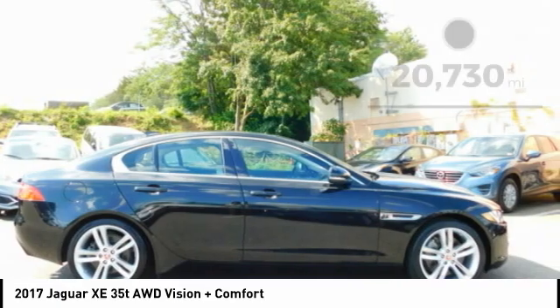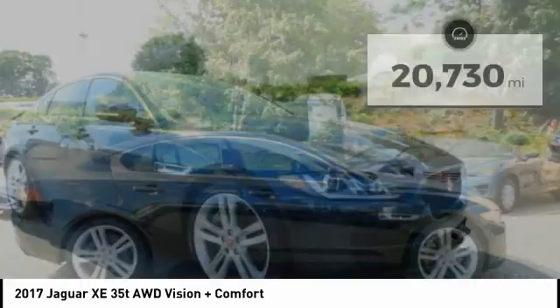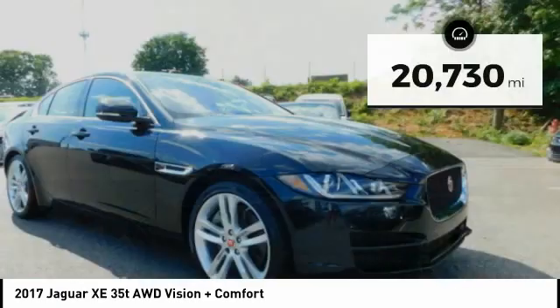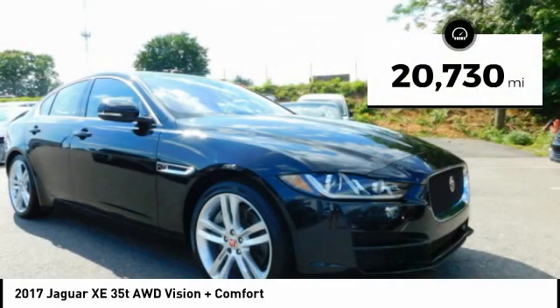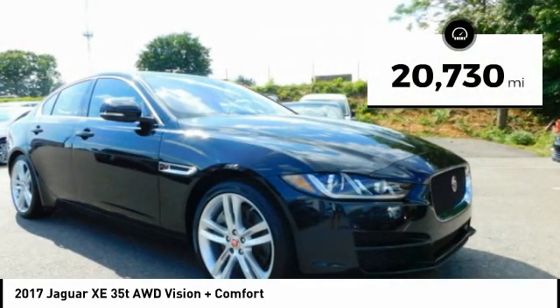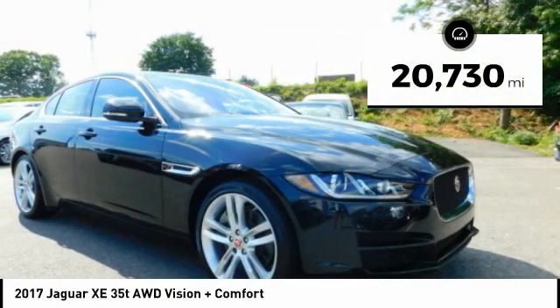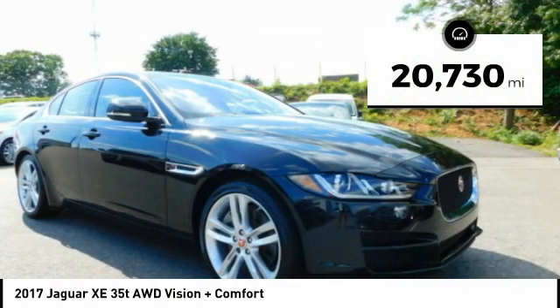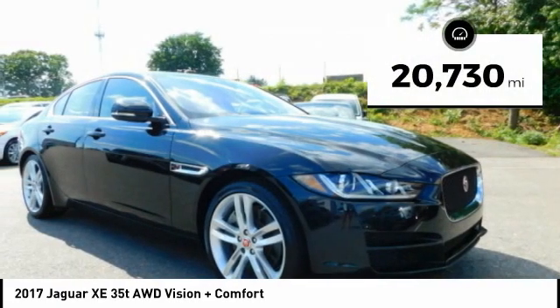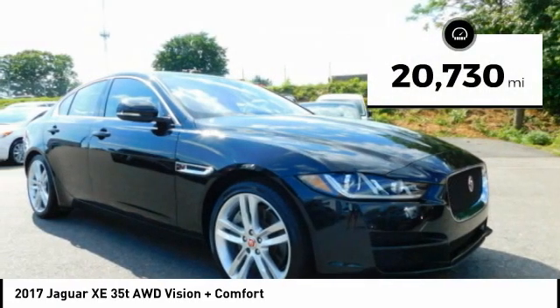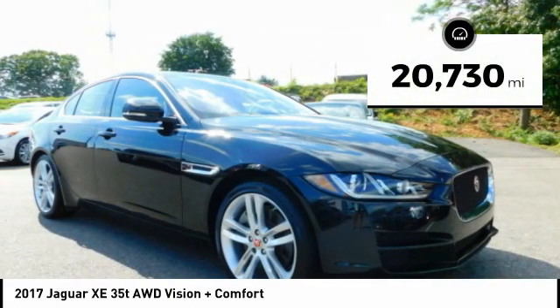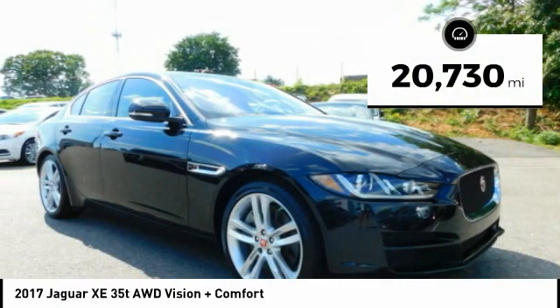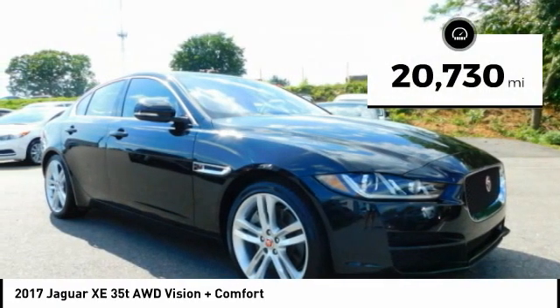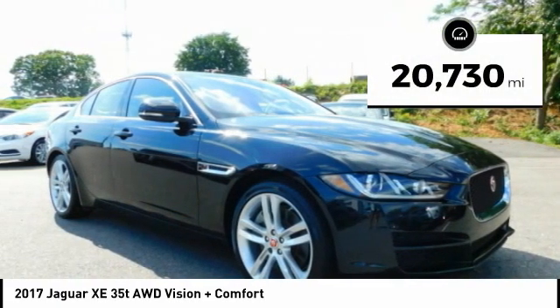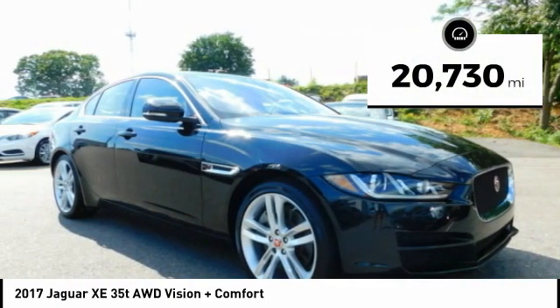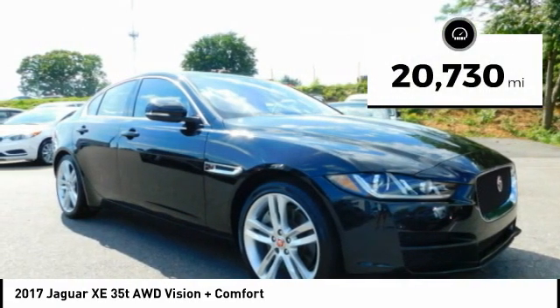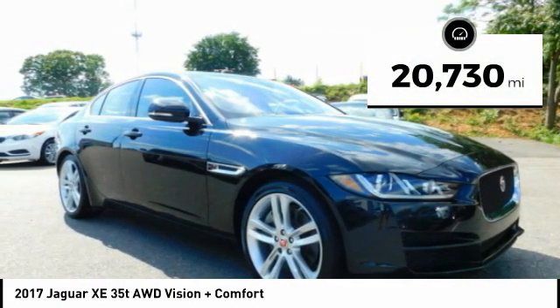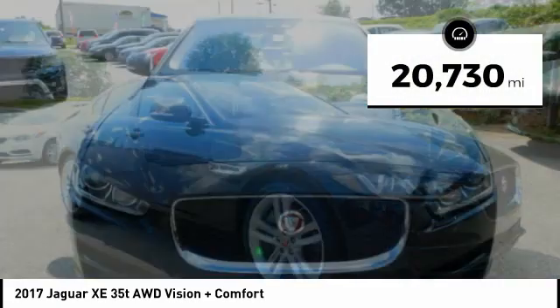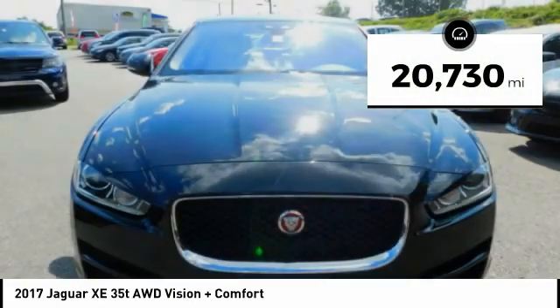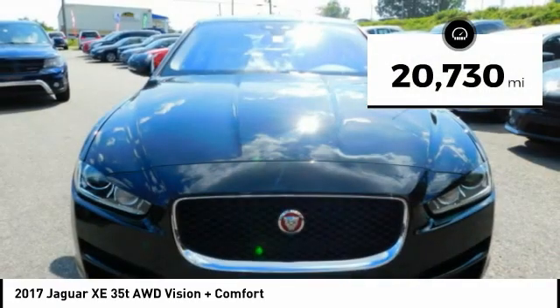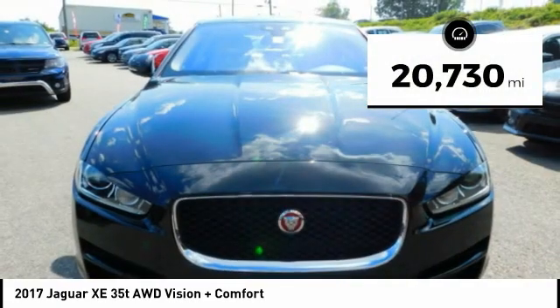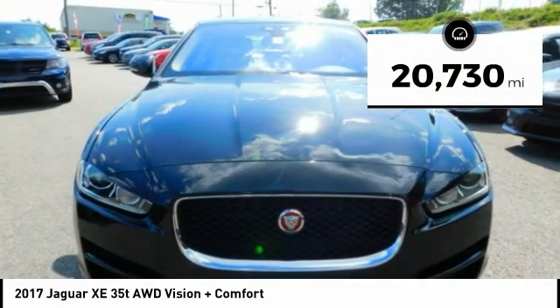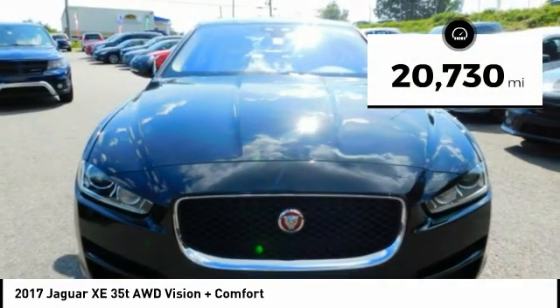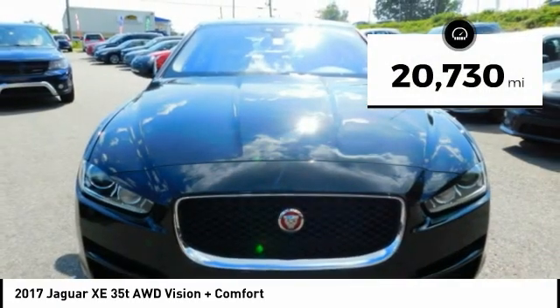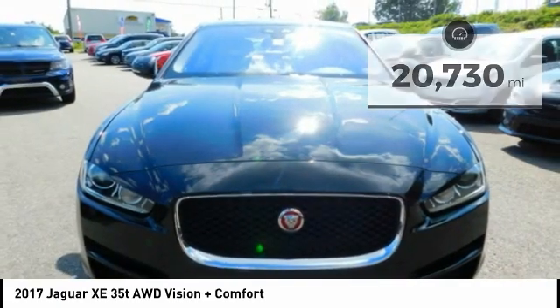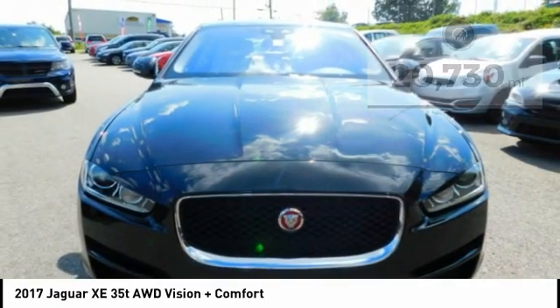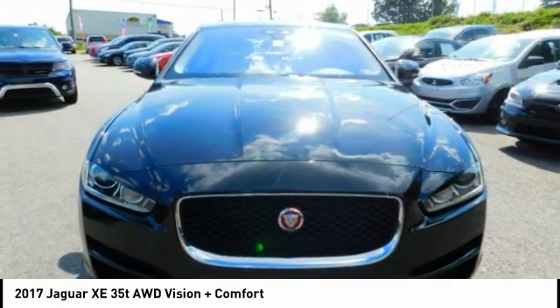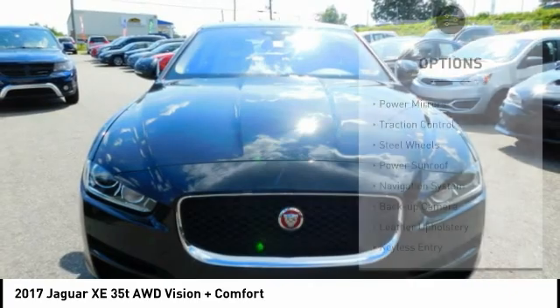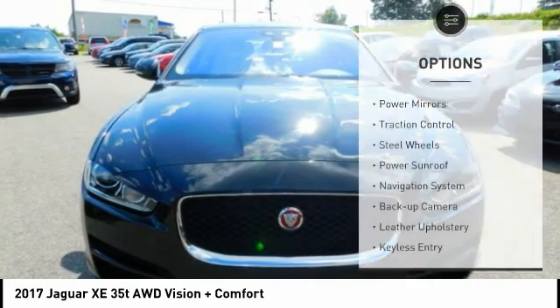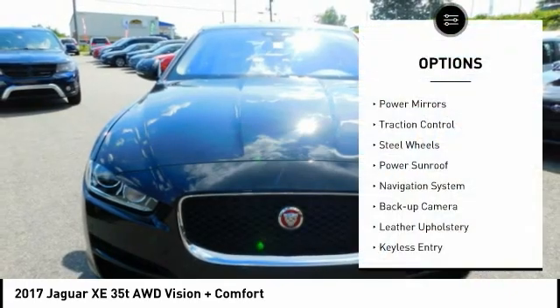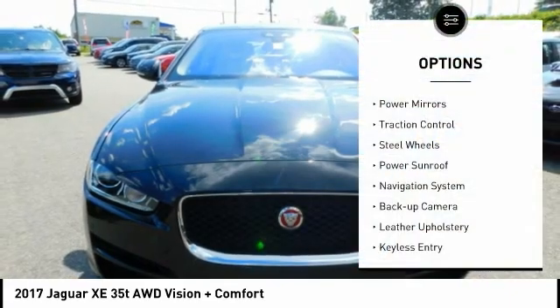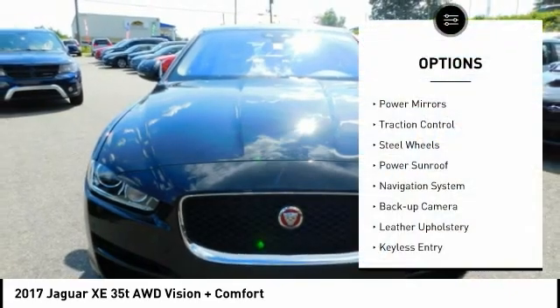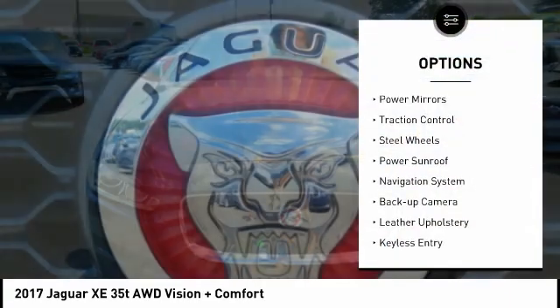This vehicle has less than 25,000 miles. Here are some of this vehicle's great options: power mirrors,